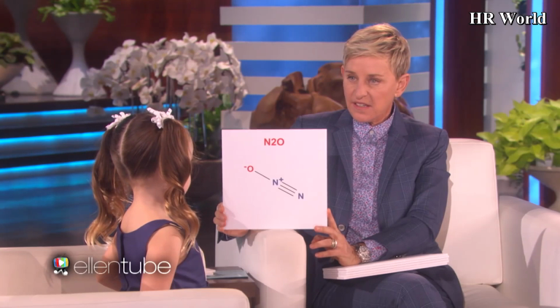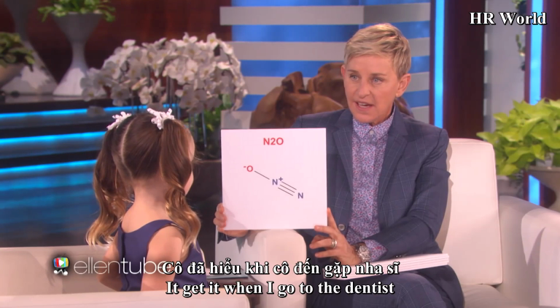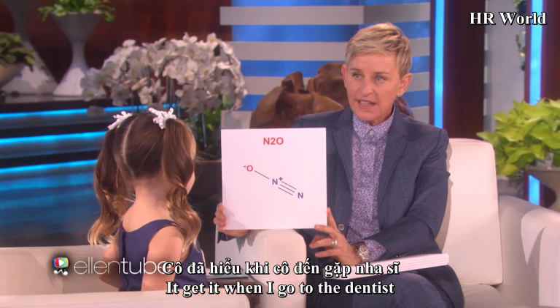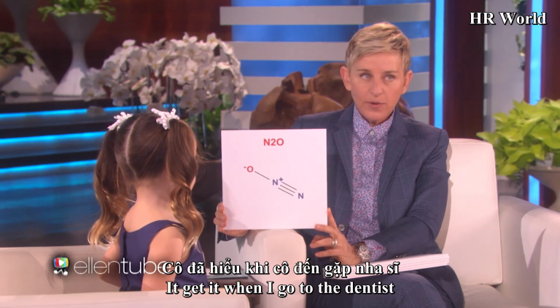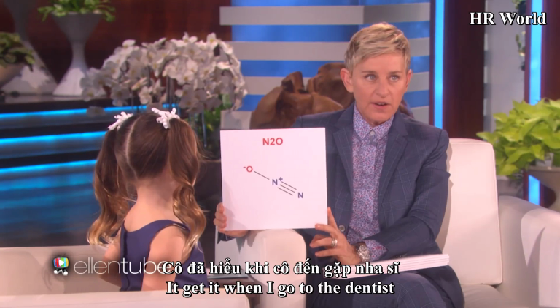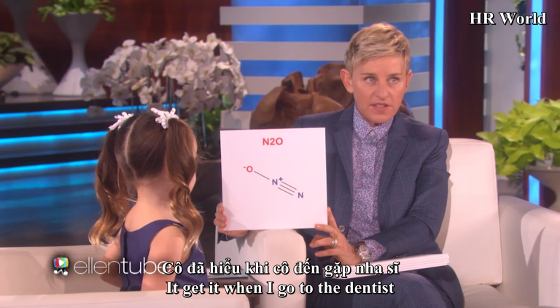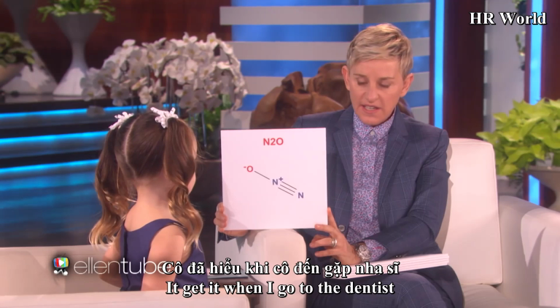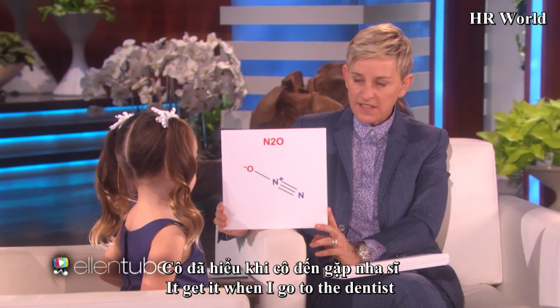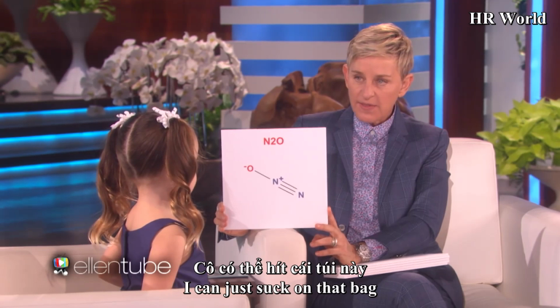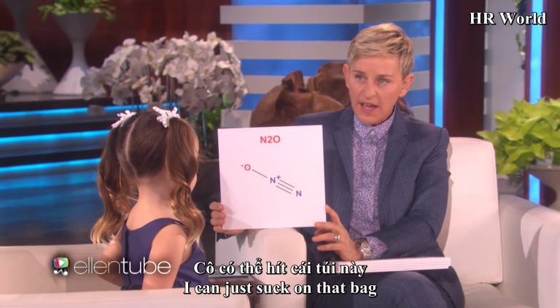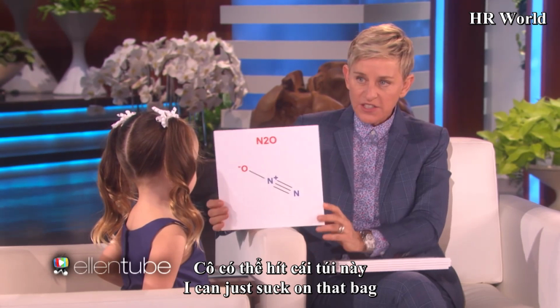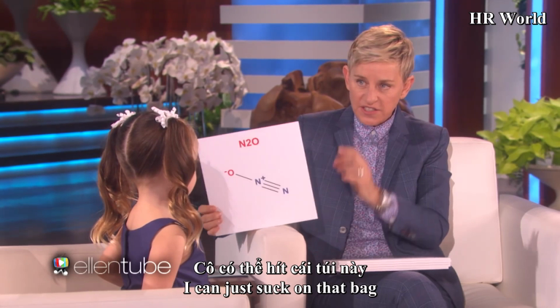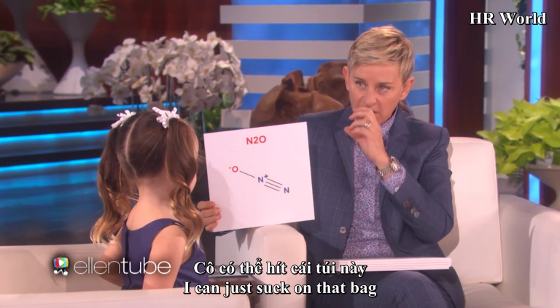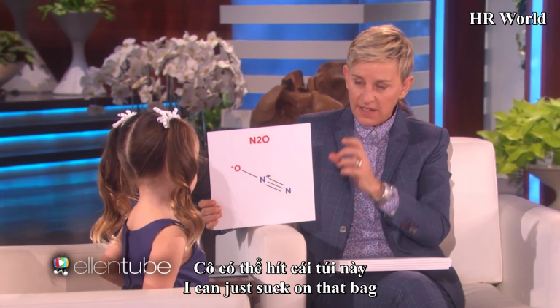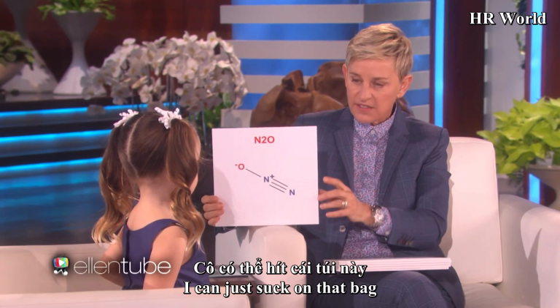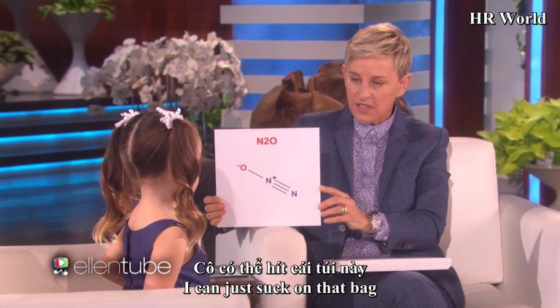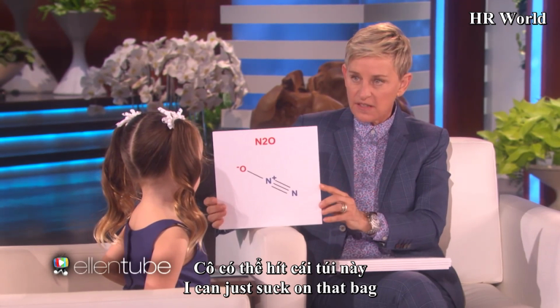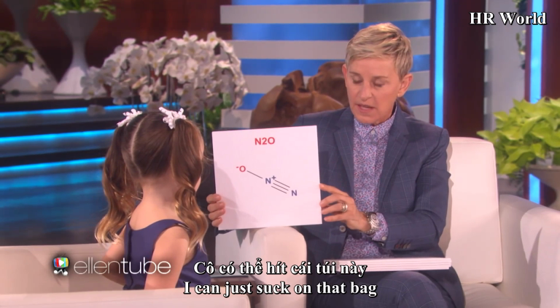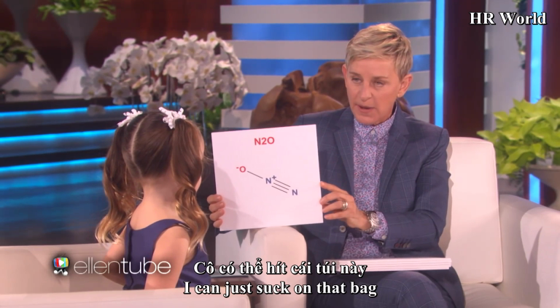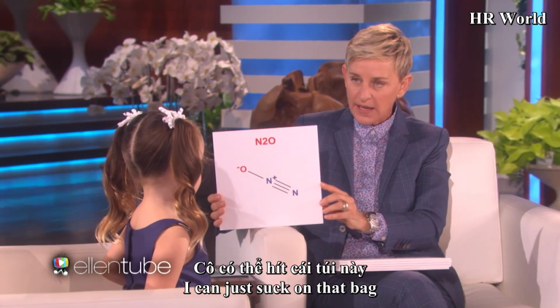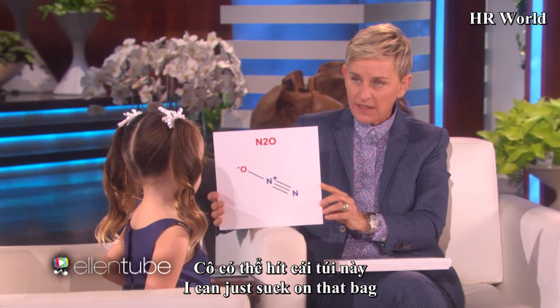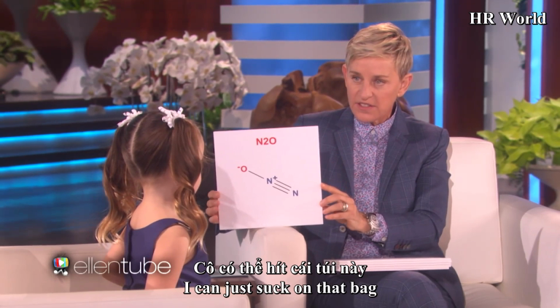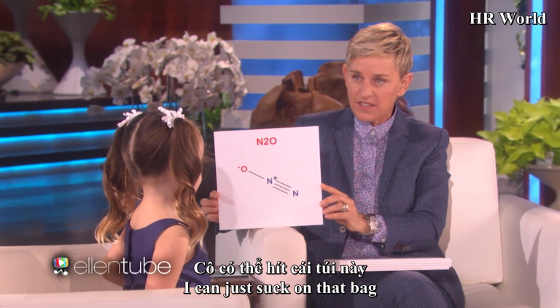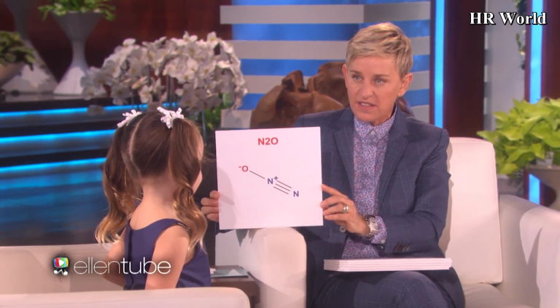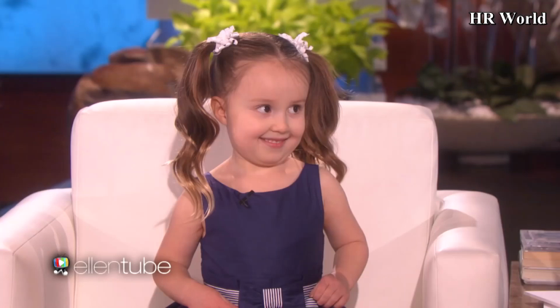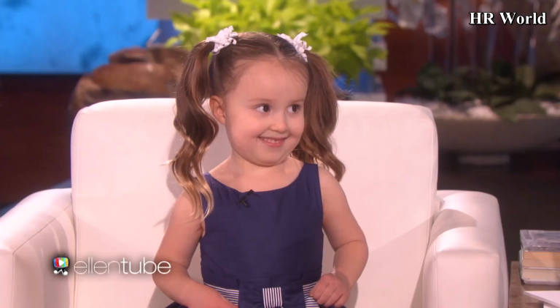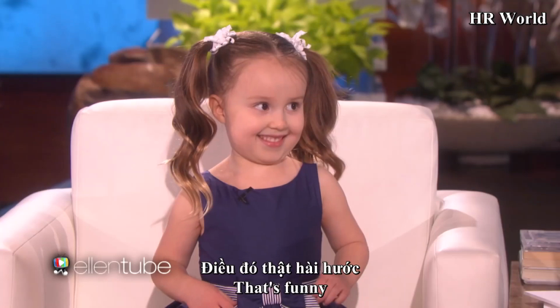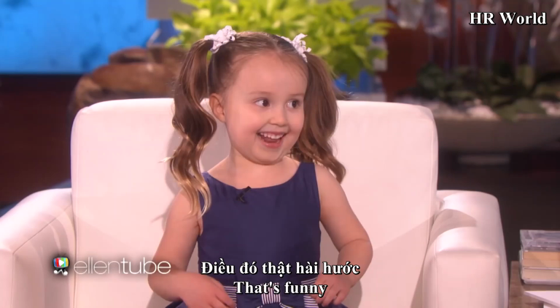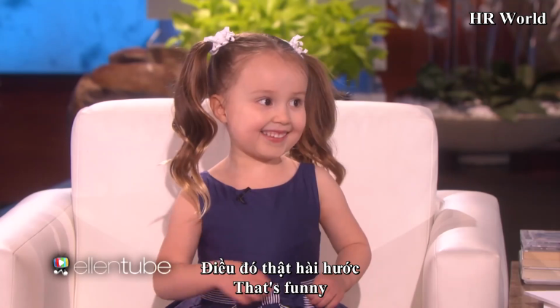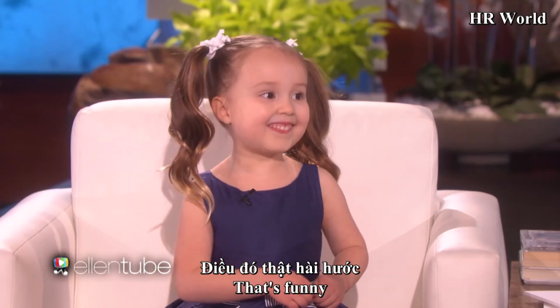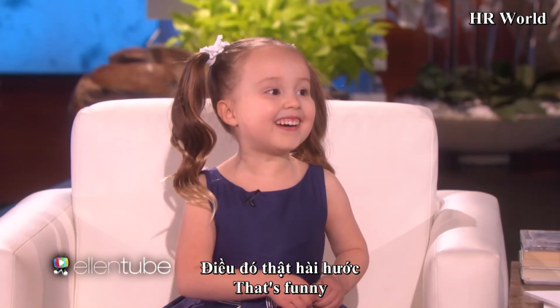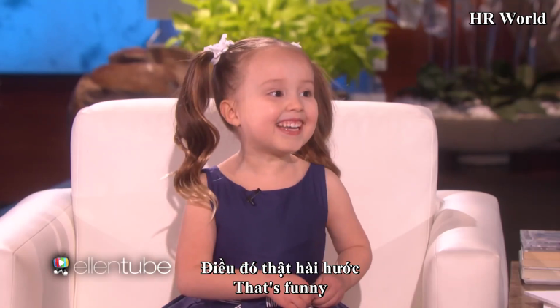I get it when I go to the dentist. I can just suck on that bag. That's funny.